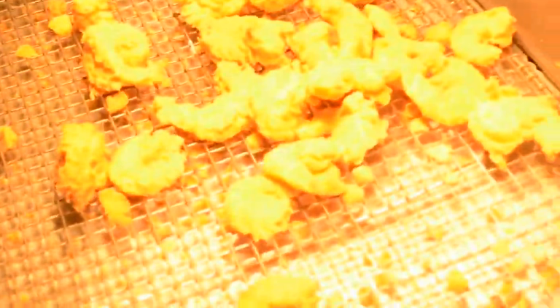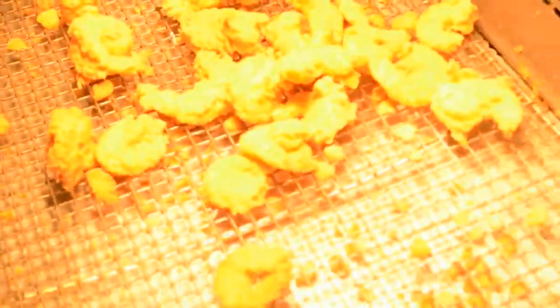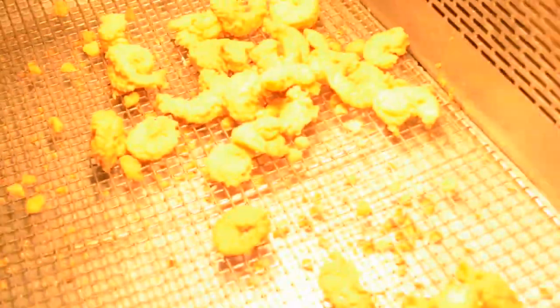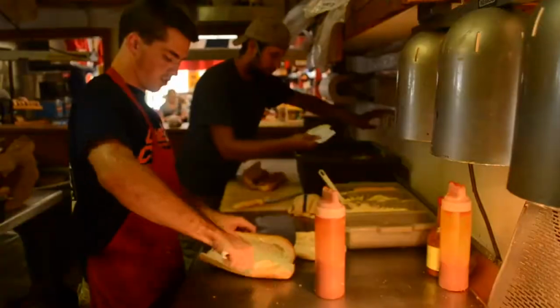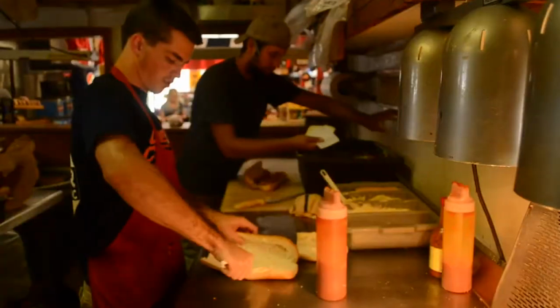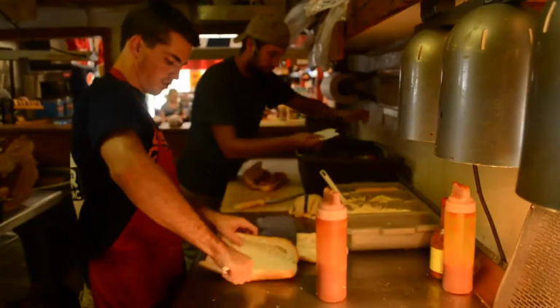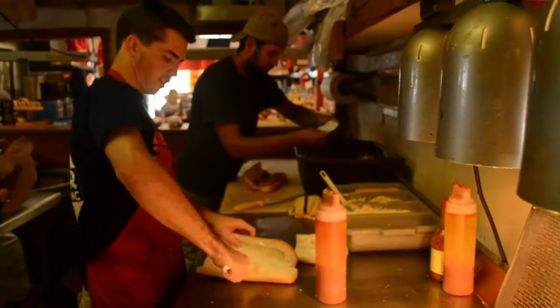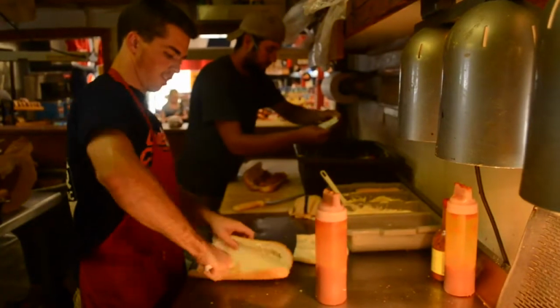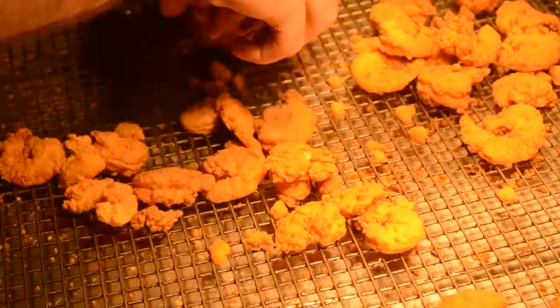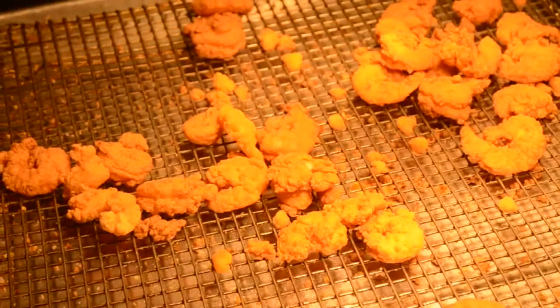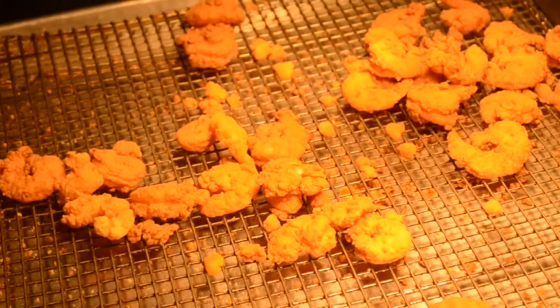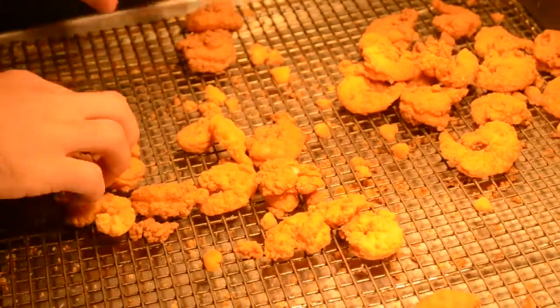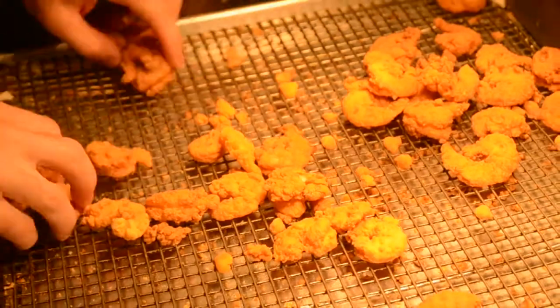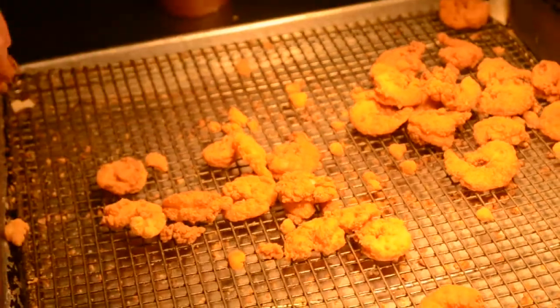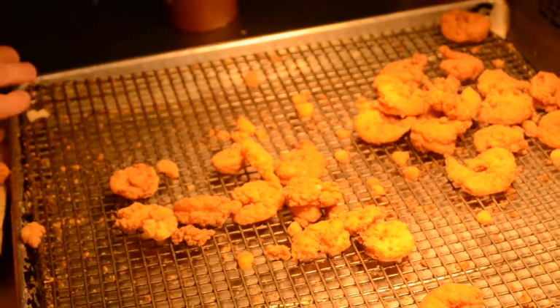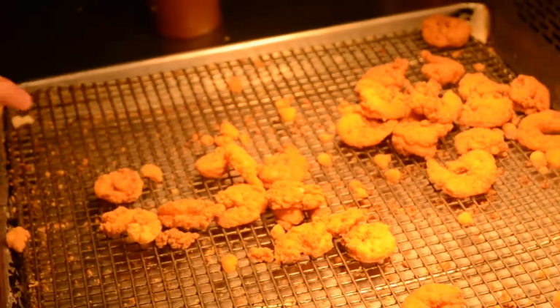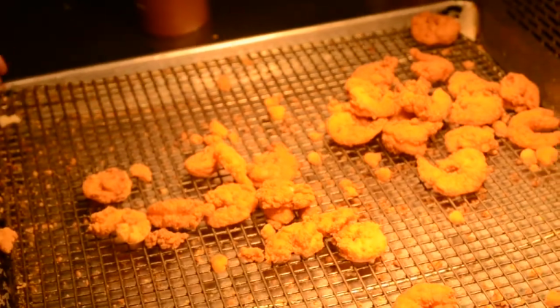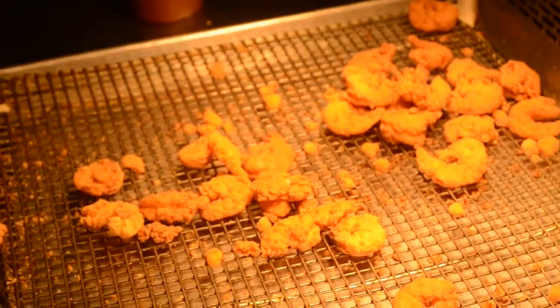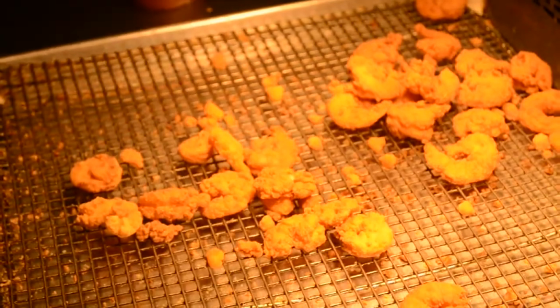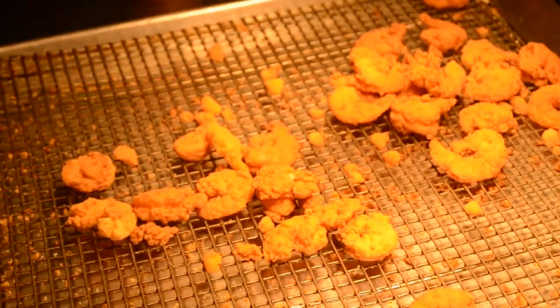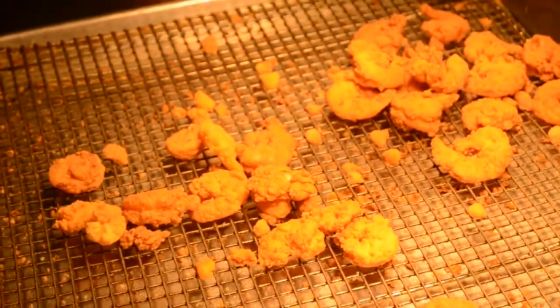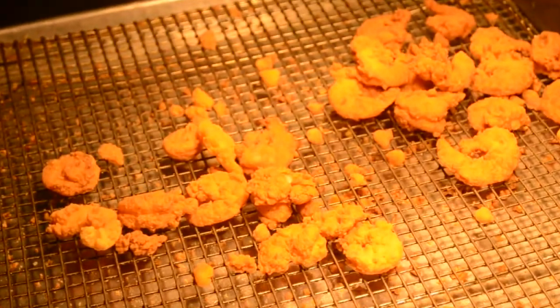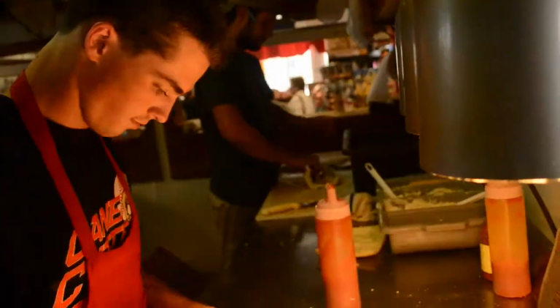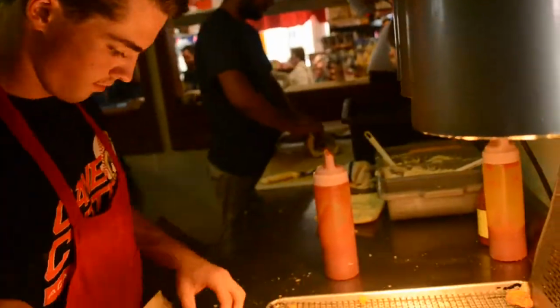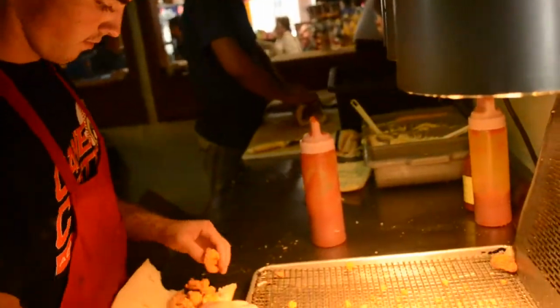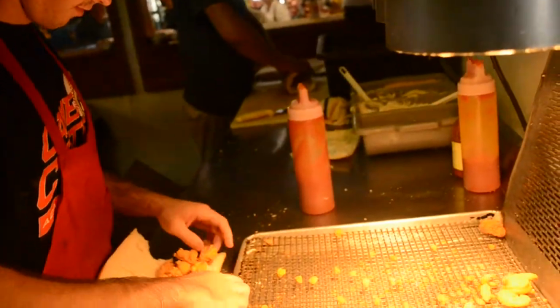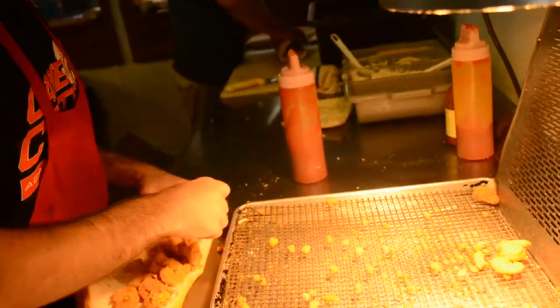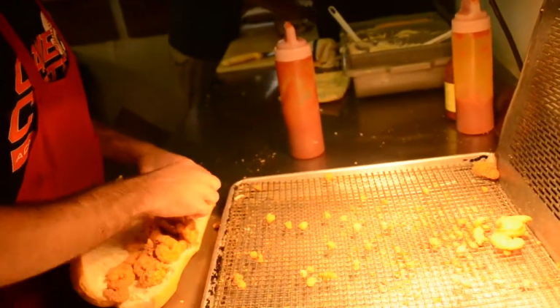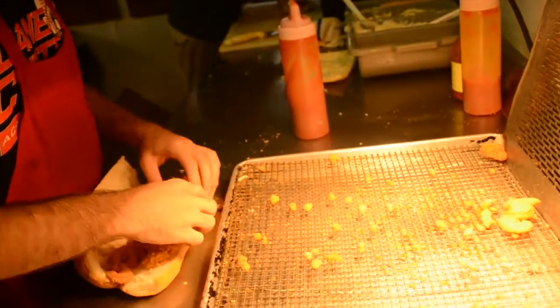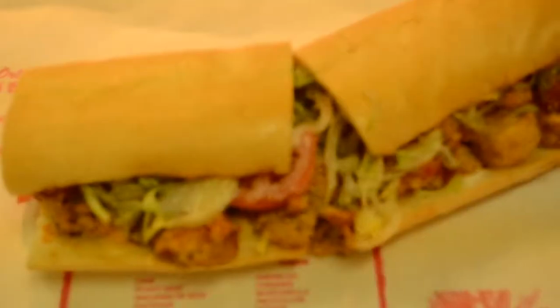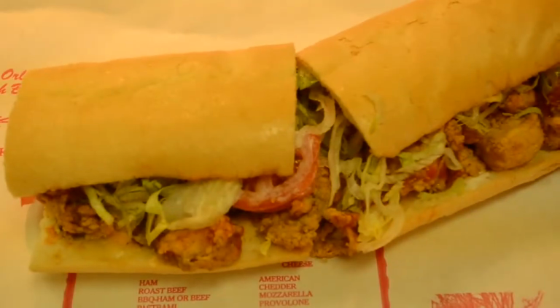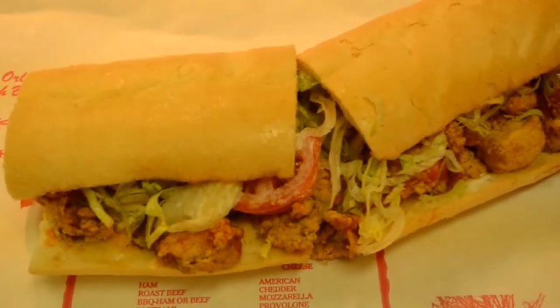And we put mayo on the sandwich, and ketchup, lettuce, and tomatoes. And that's the half and half.